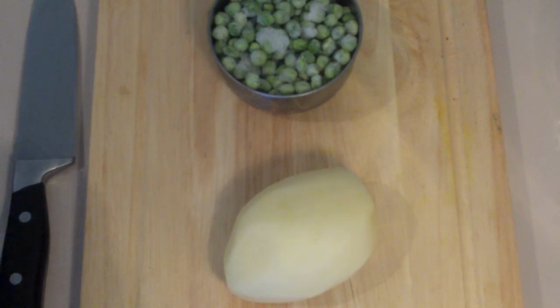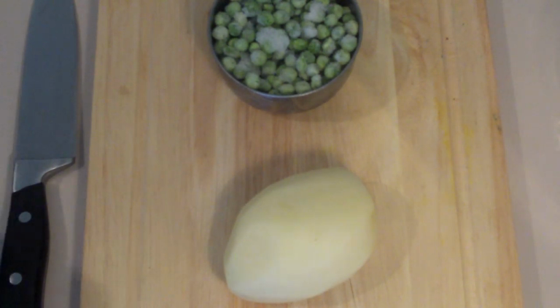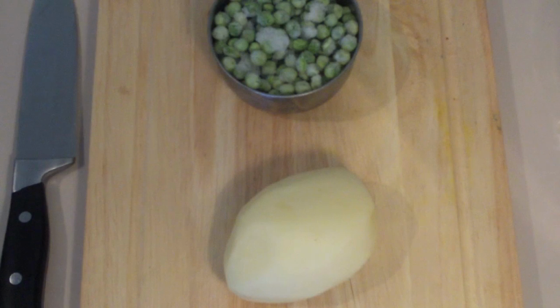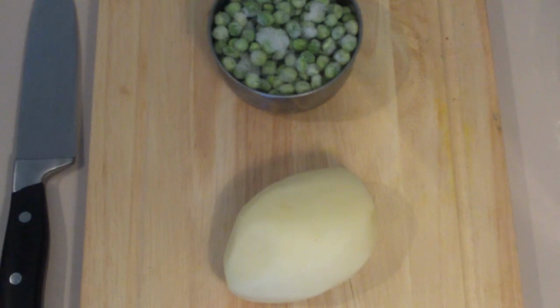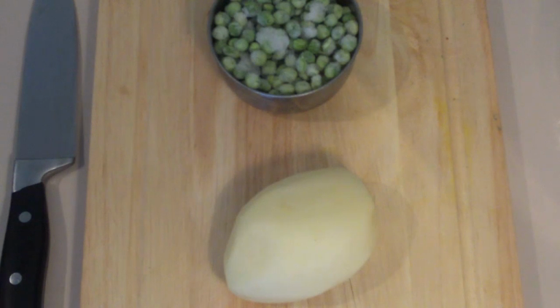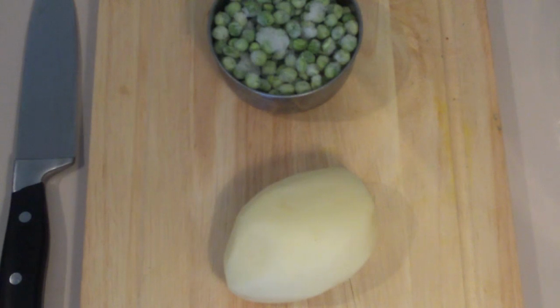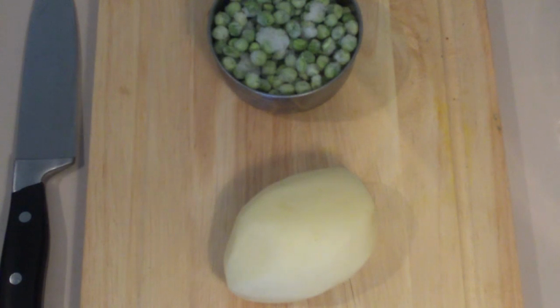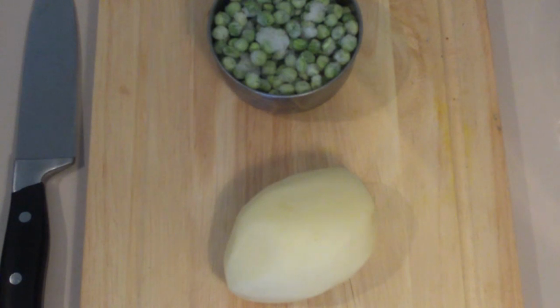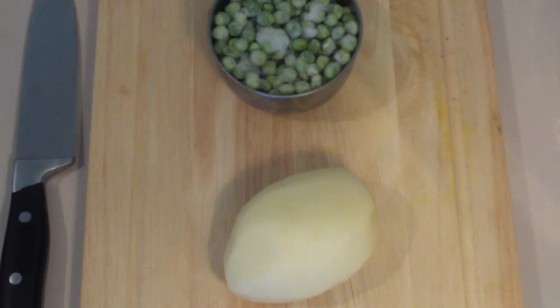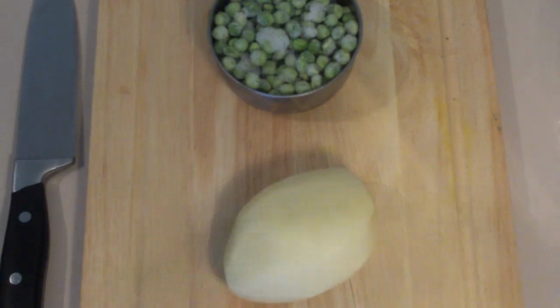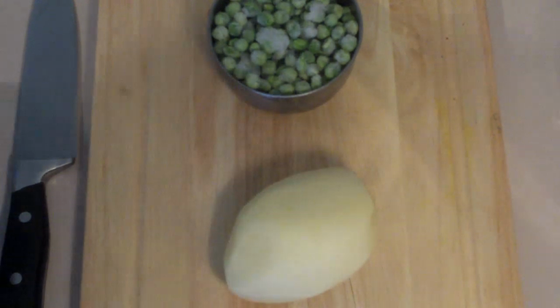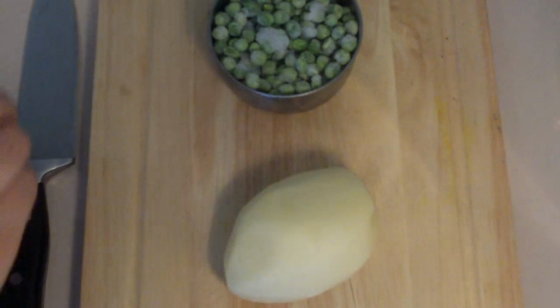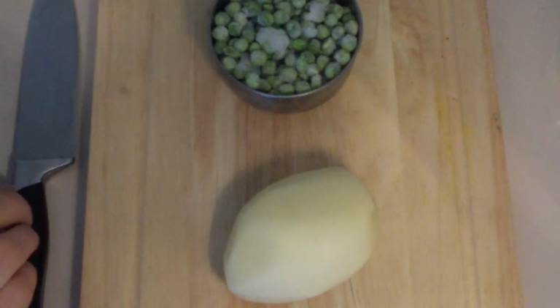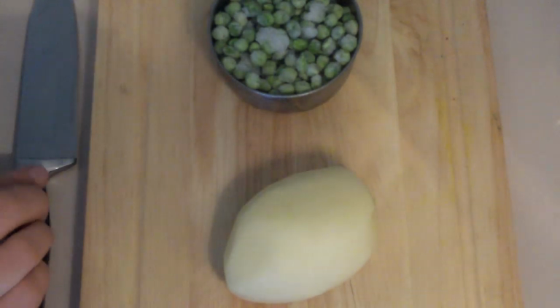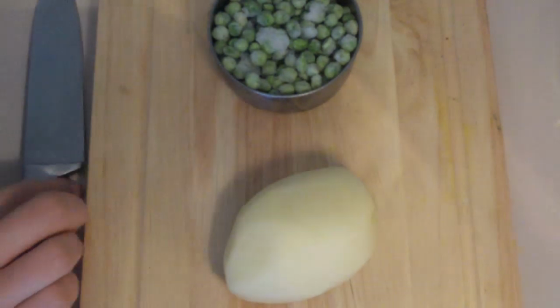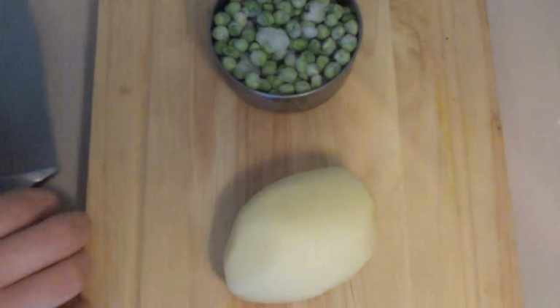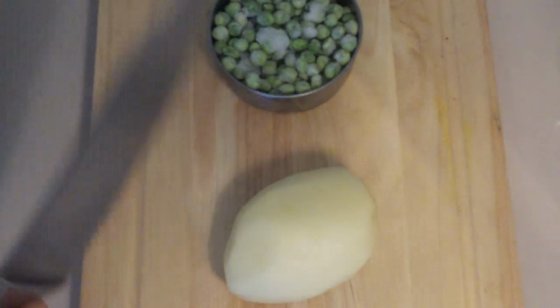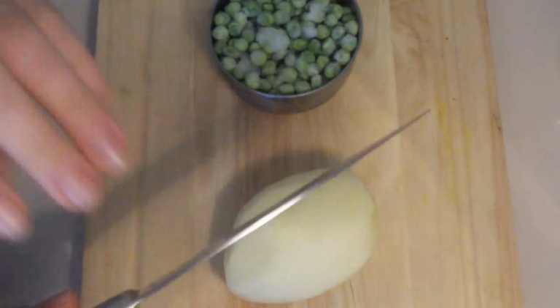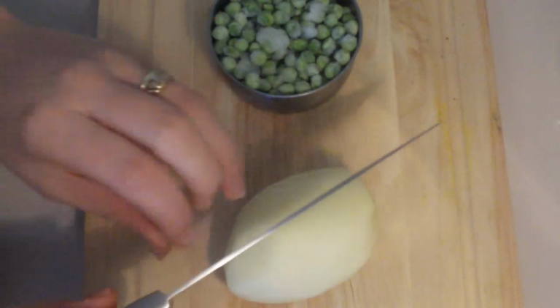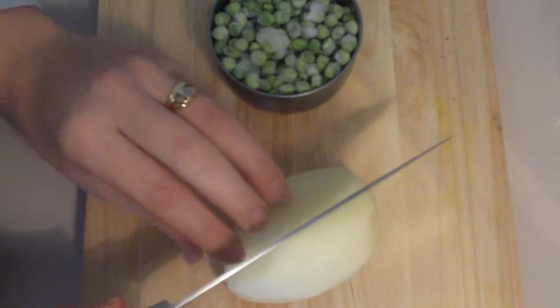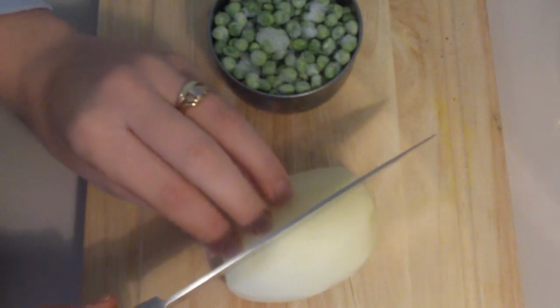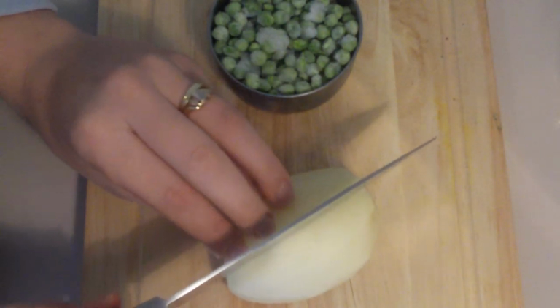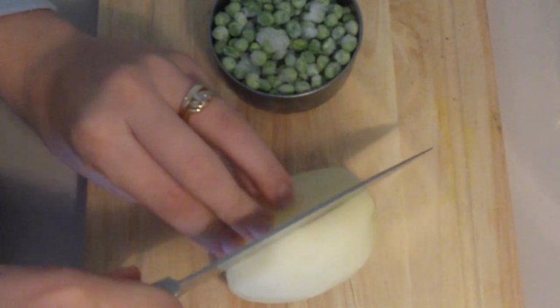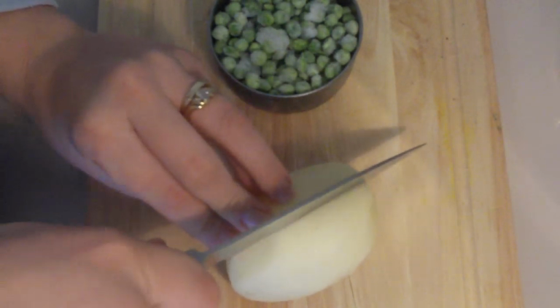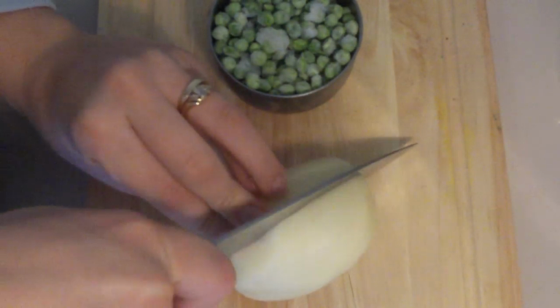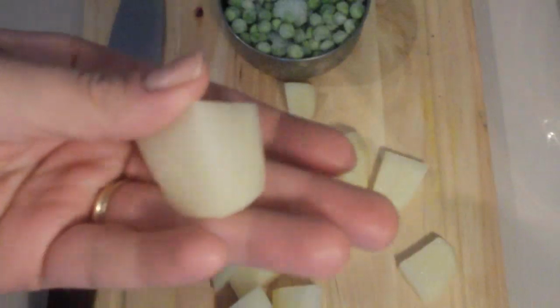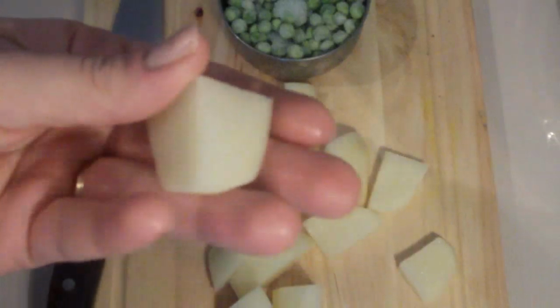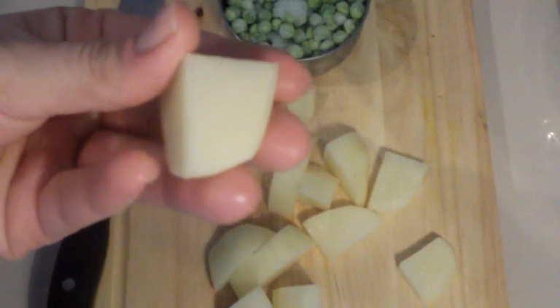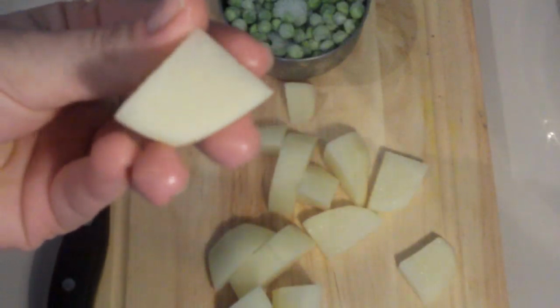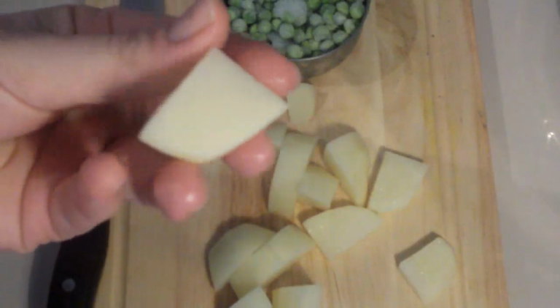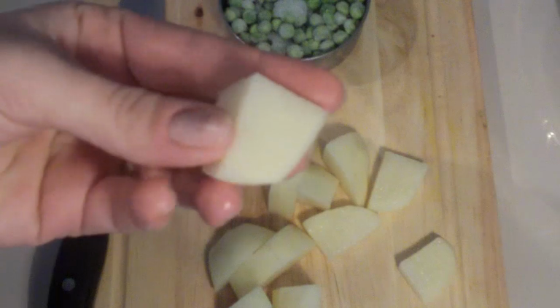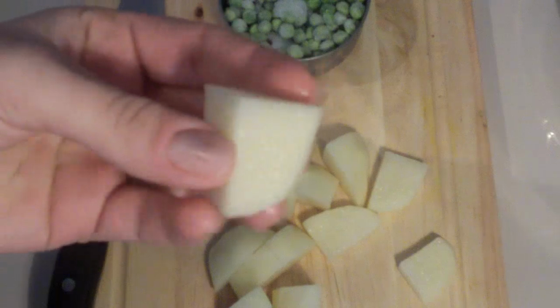I've also got one potato which I'm just going to cut into cubes, about that size.